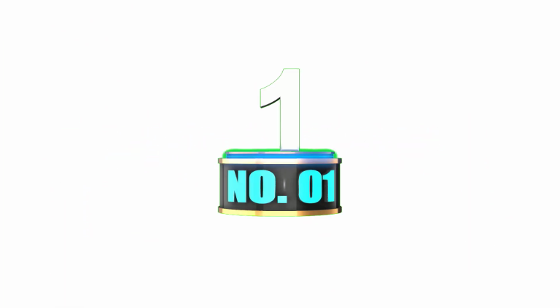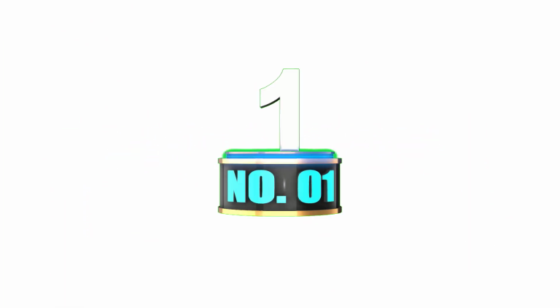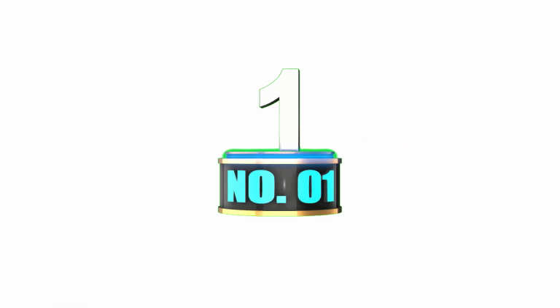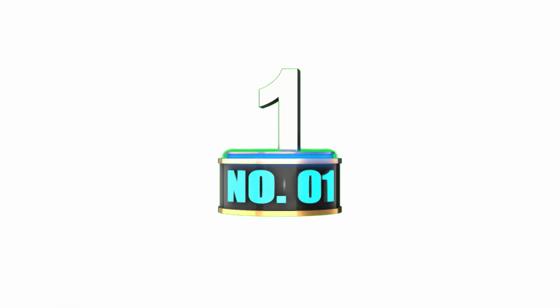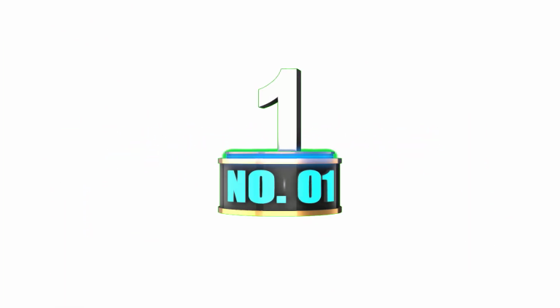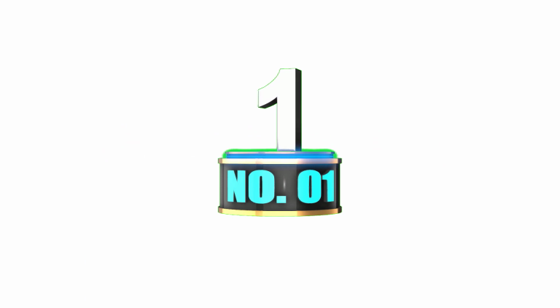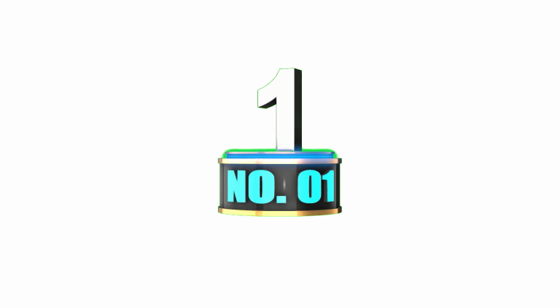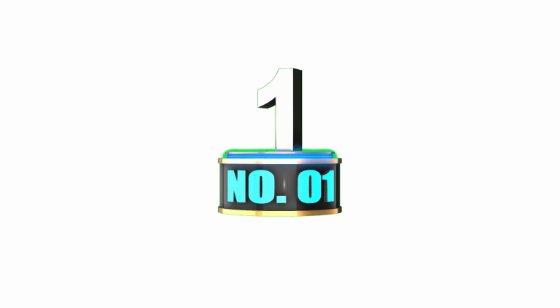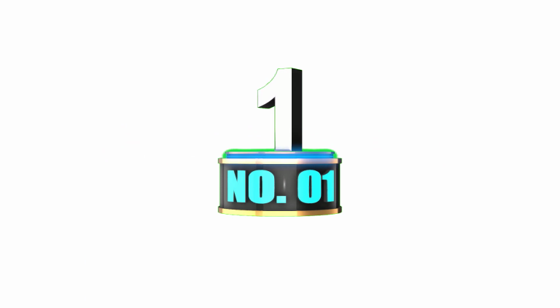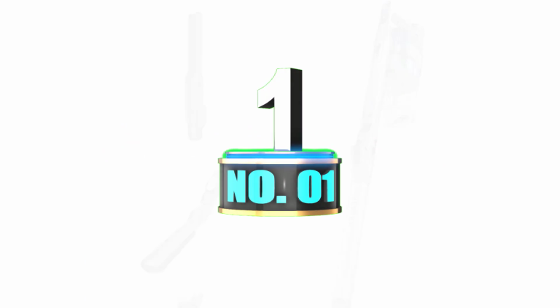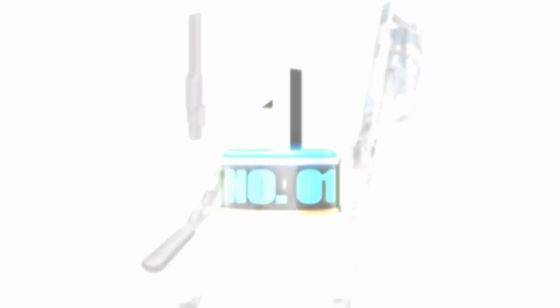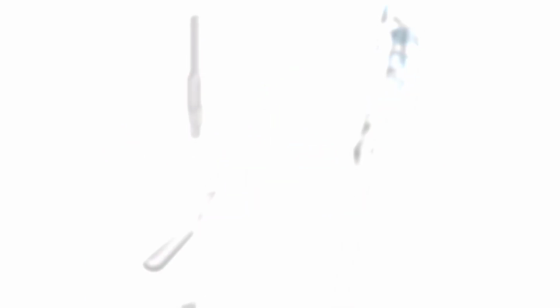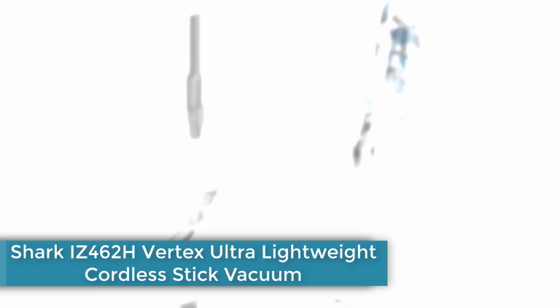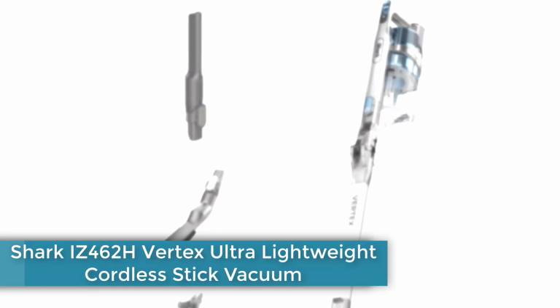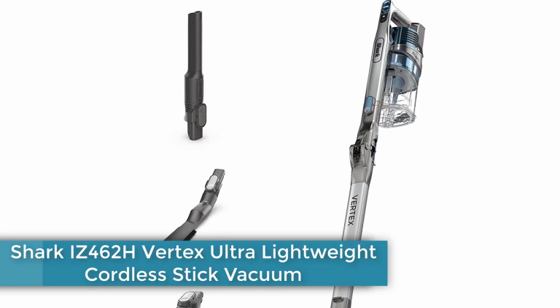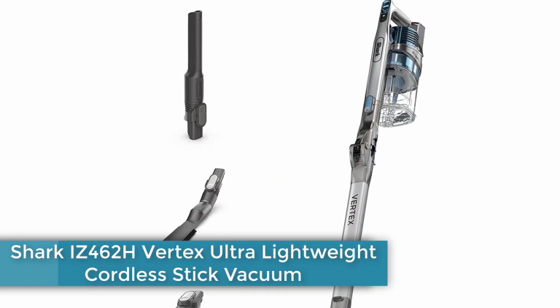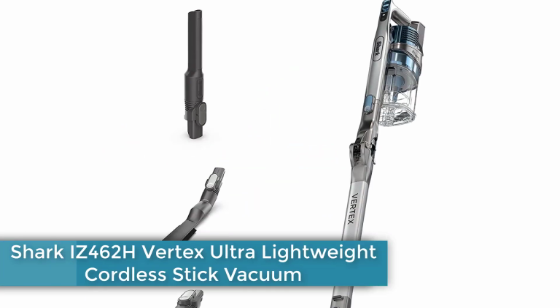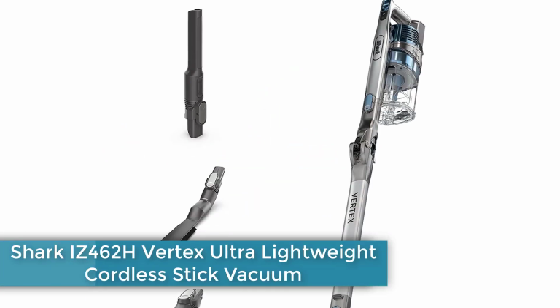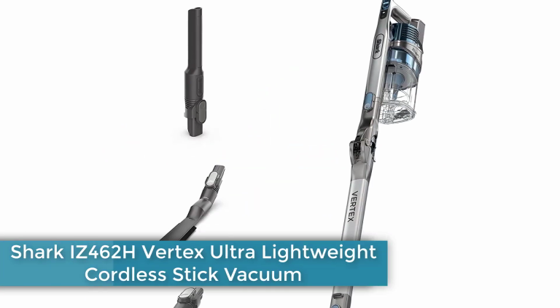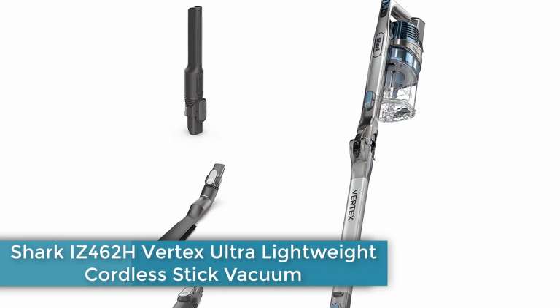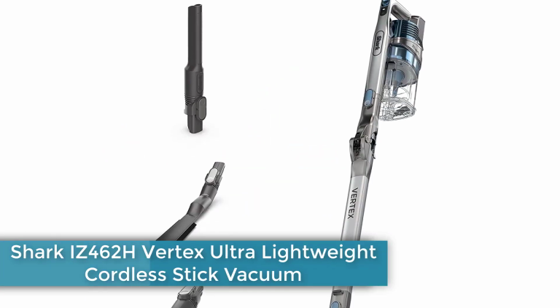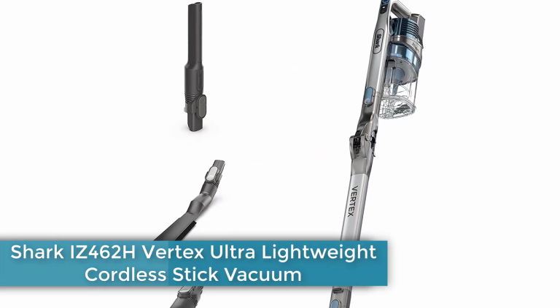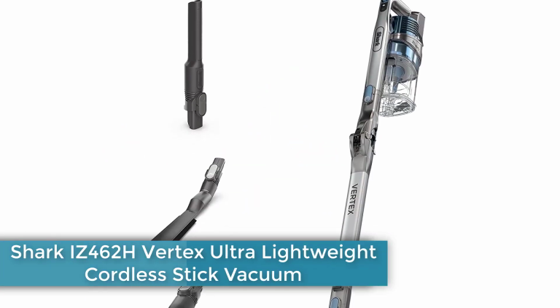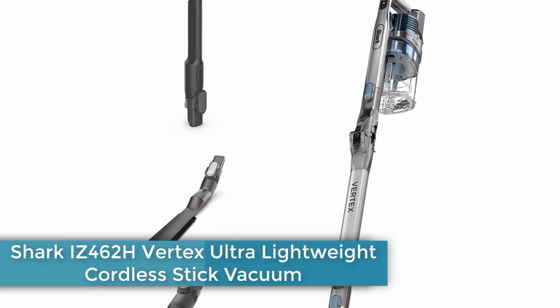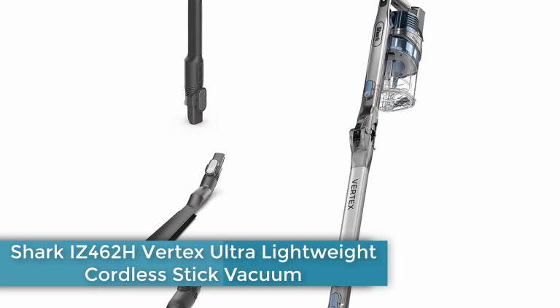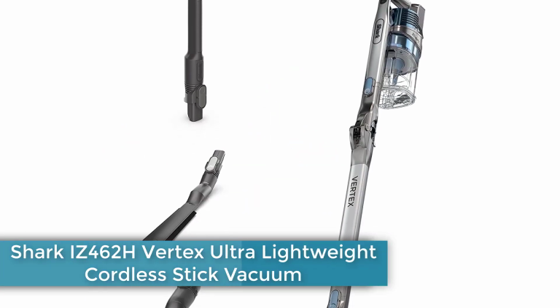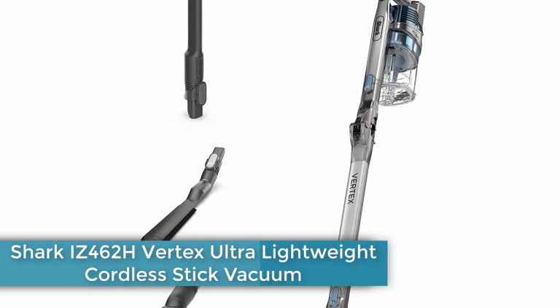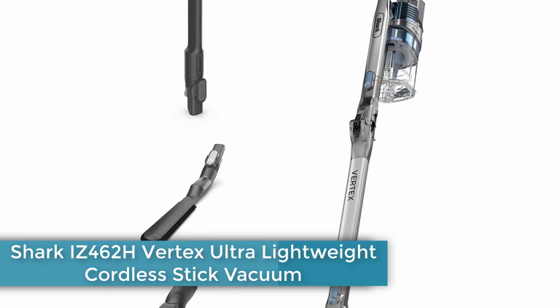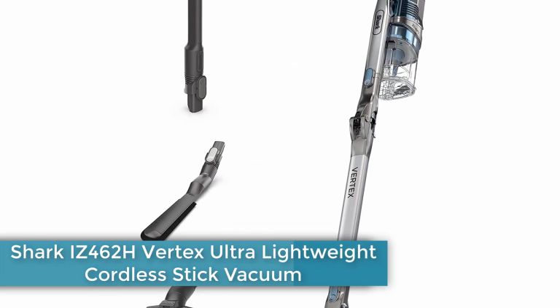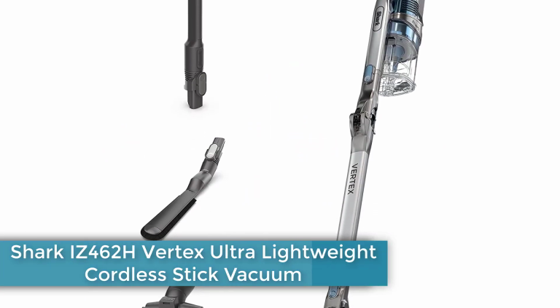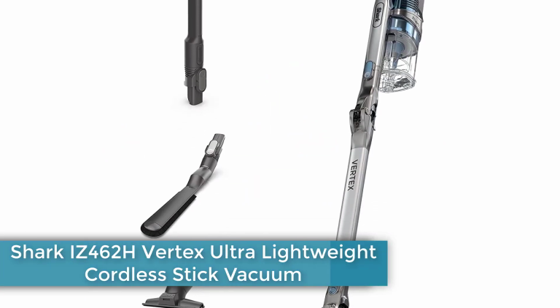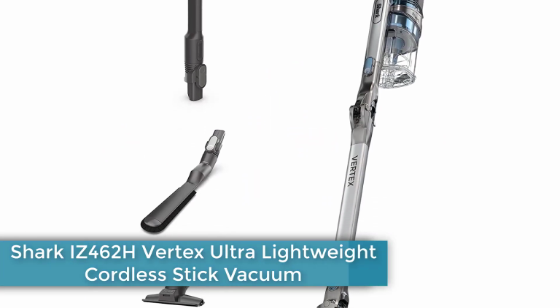Number 1: Shark iZ462H Vertex Ultra Lightweight Cordless Stick Vacuum.